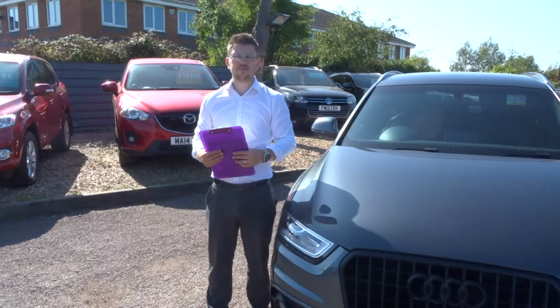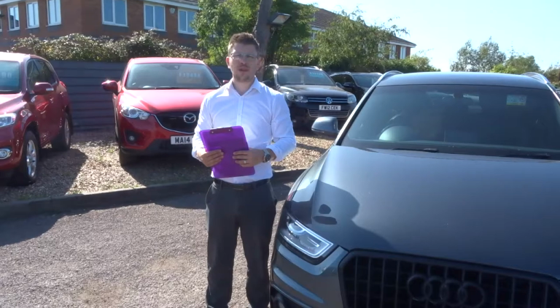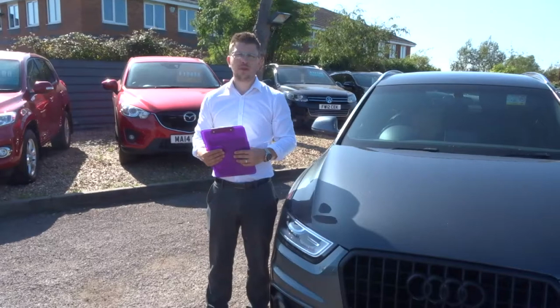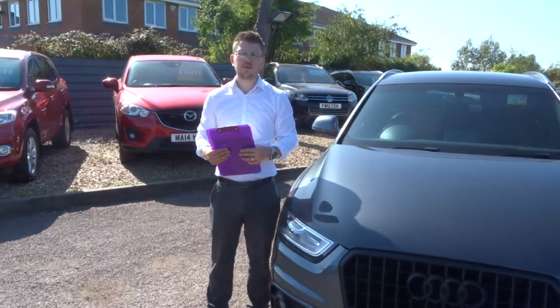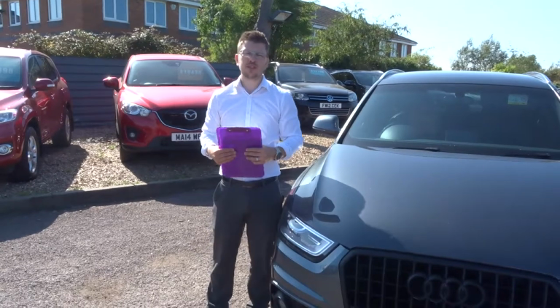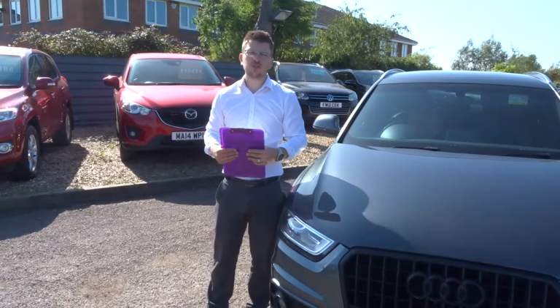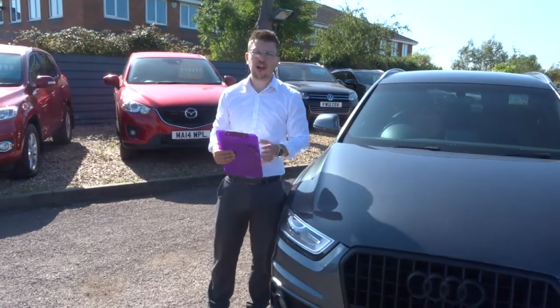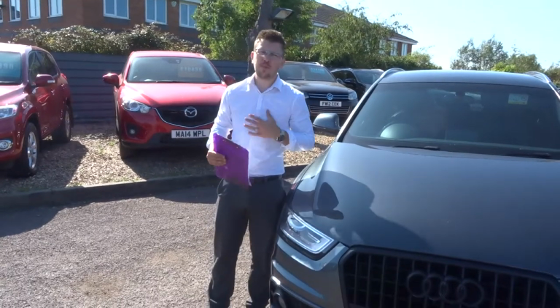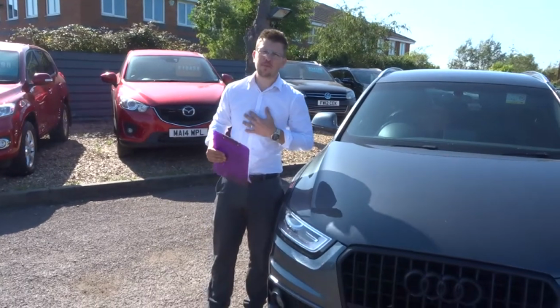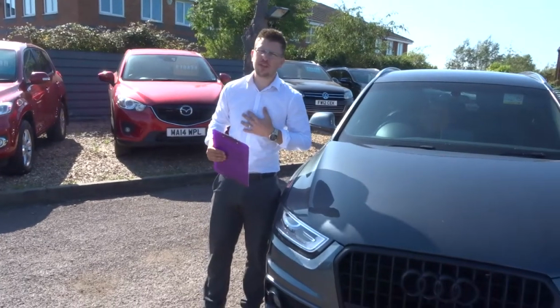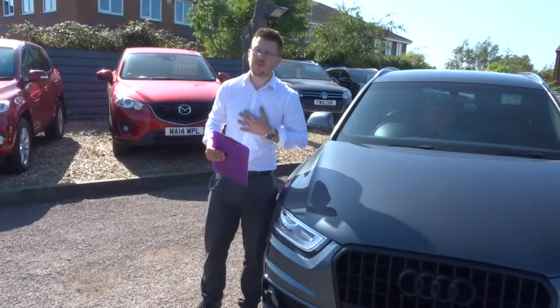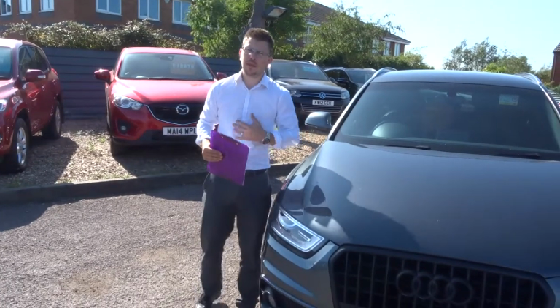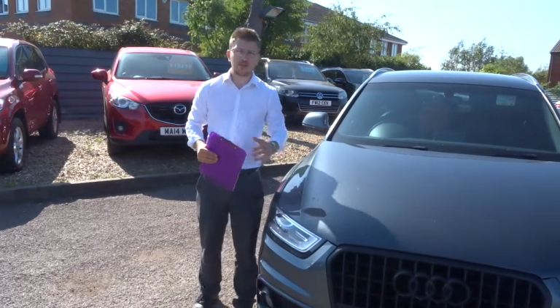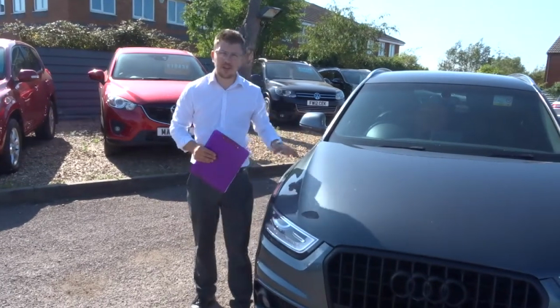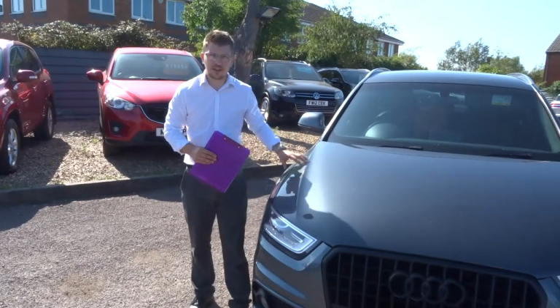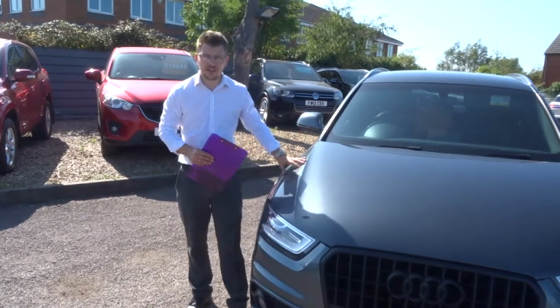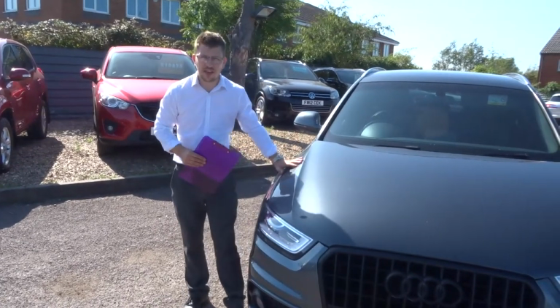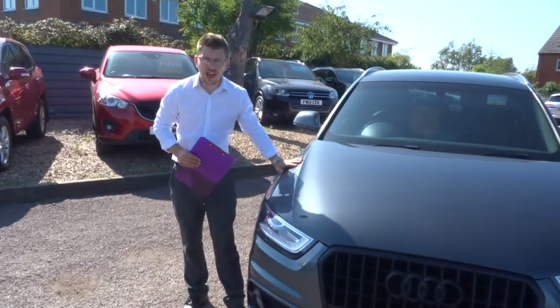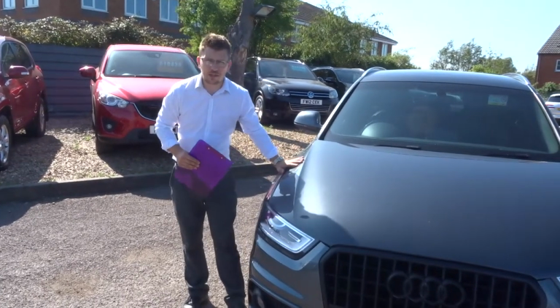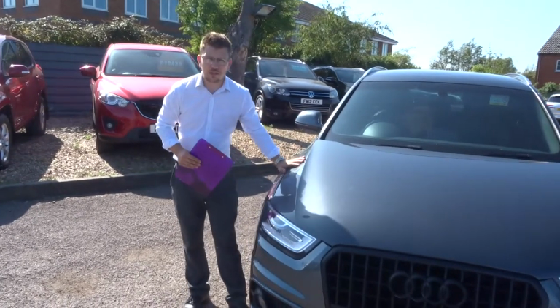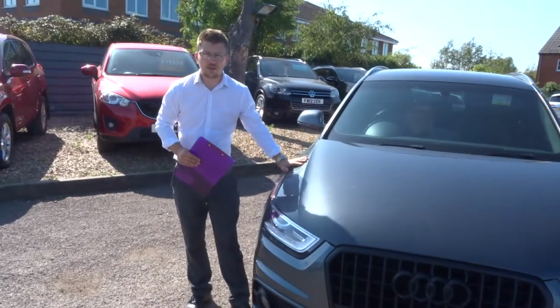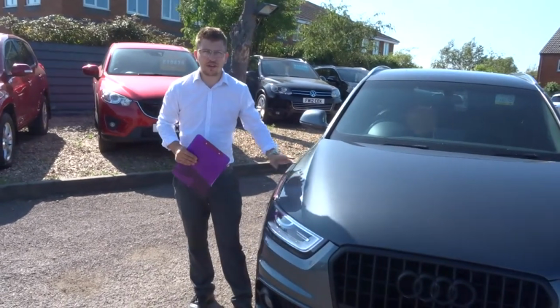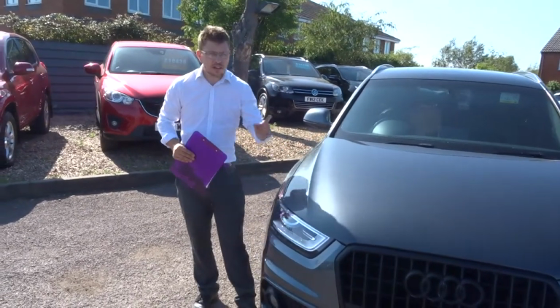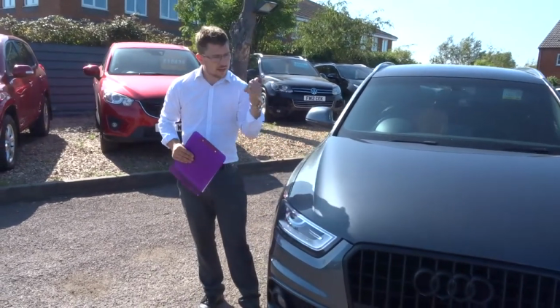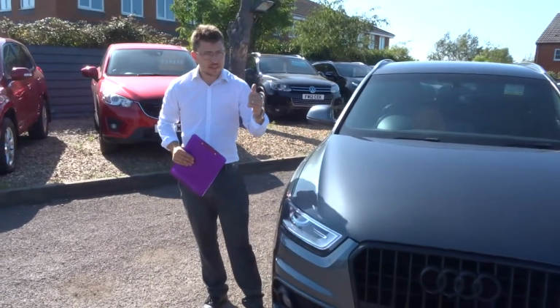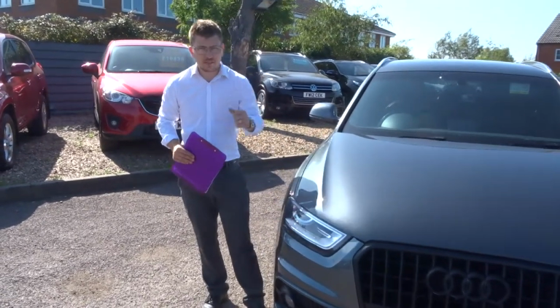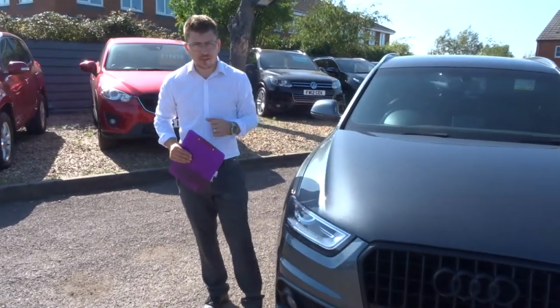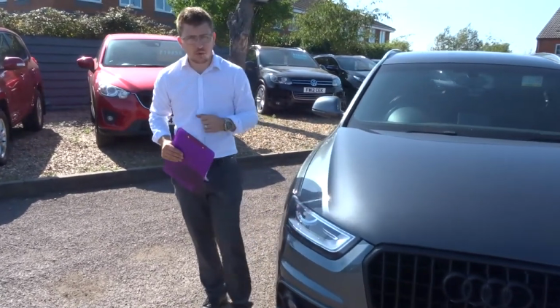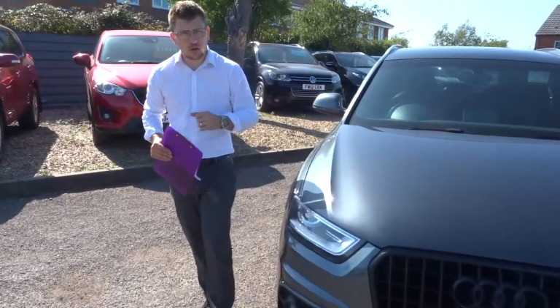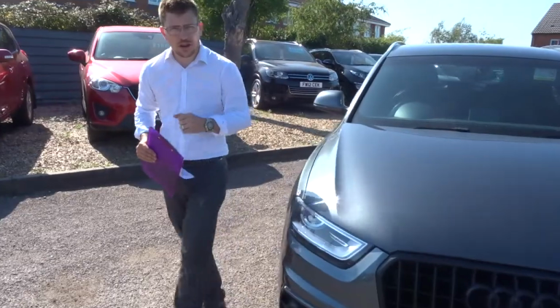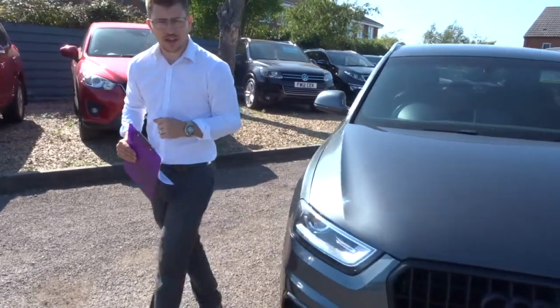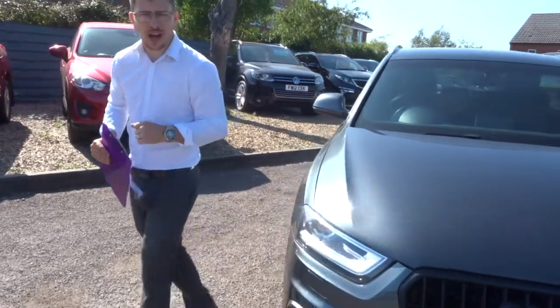Welcome to Country Car, my name is Tom. We have a lovely AMB Q3. Let's give you a little walk around the car.